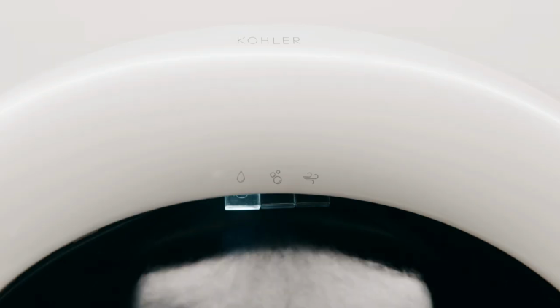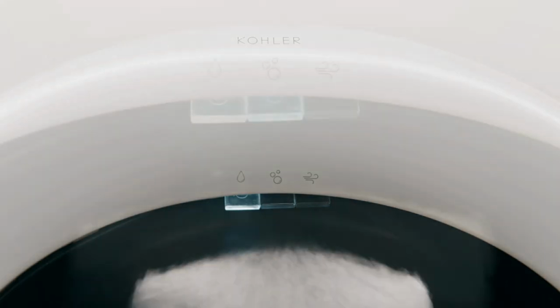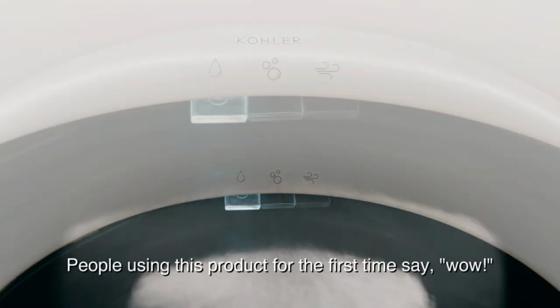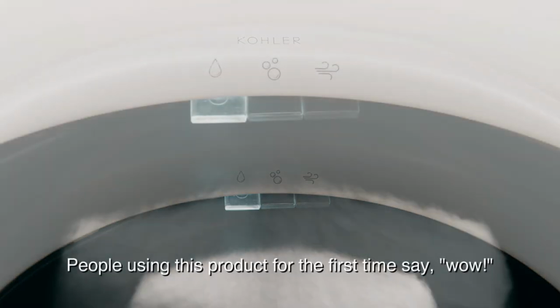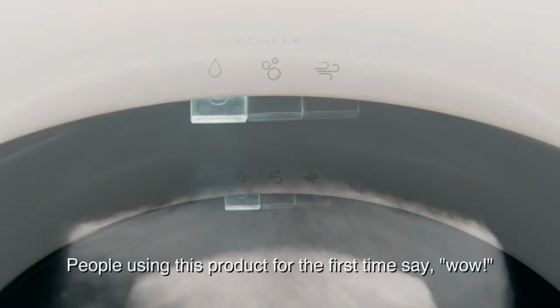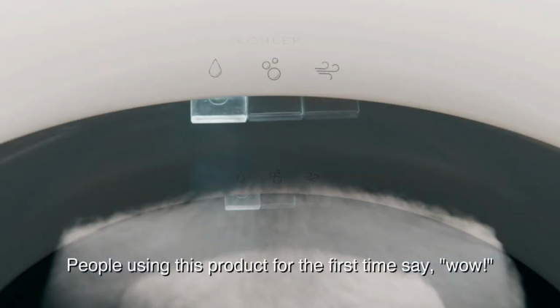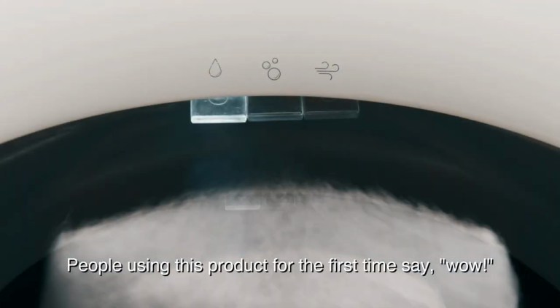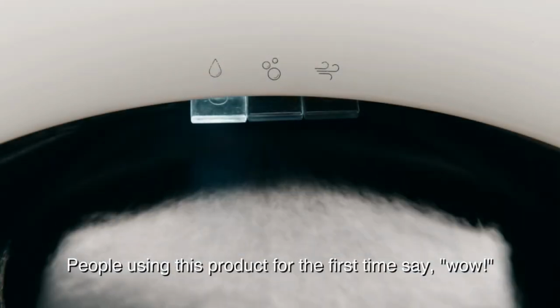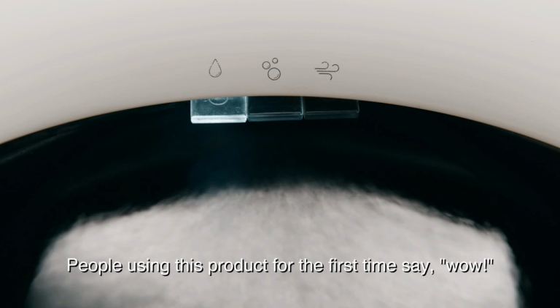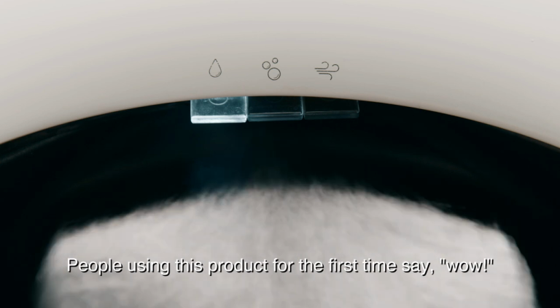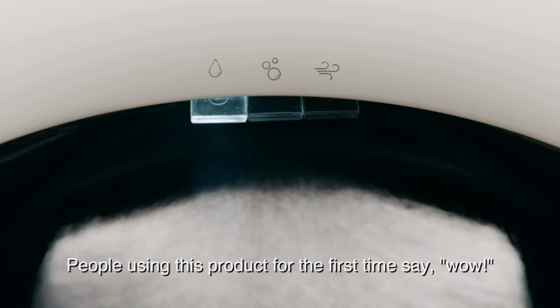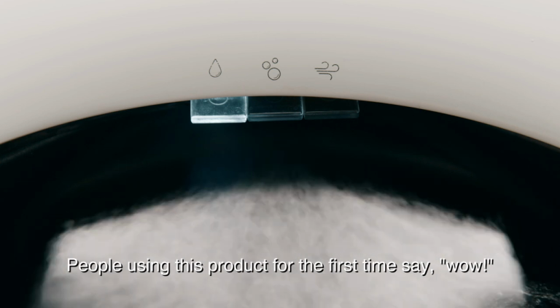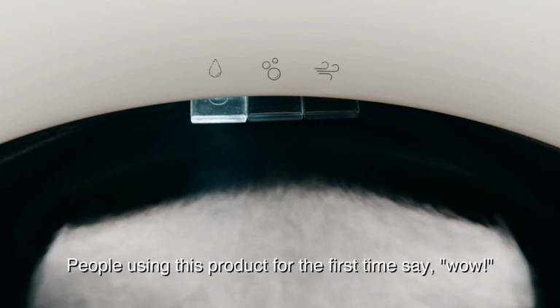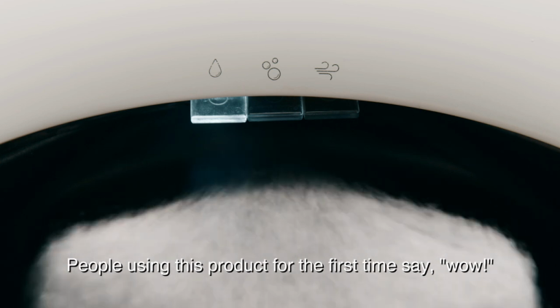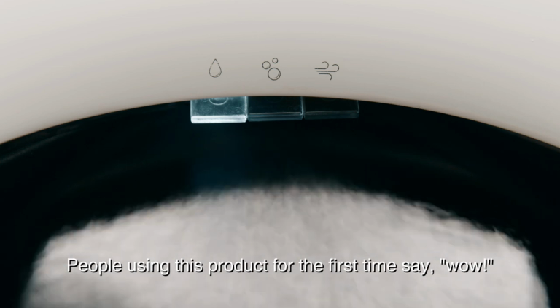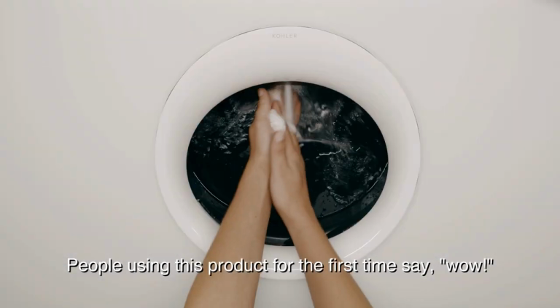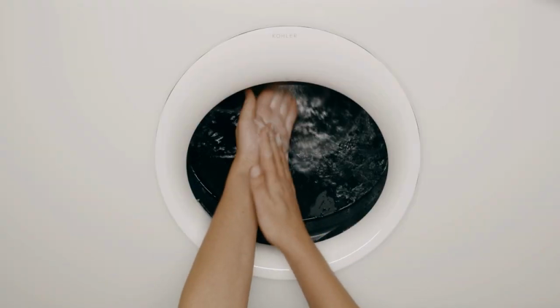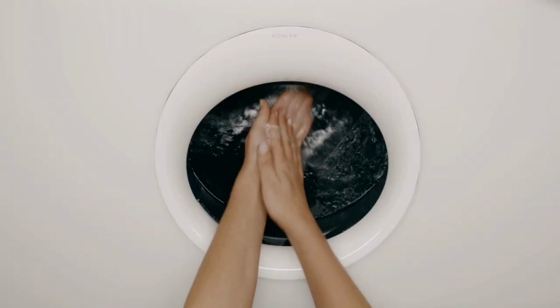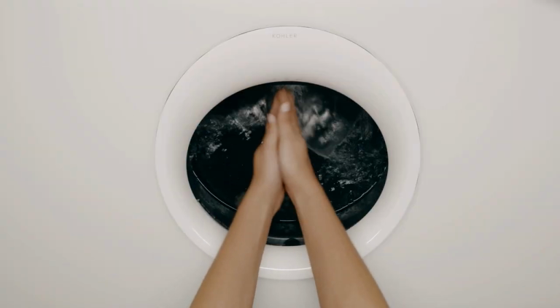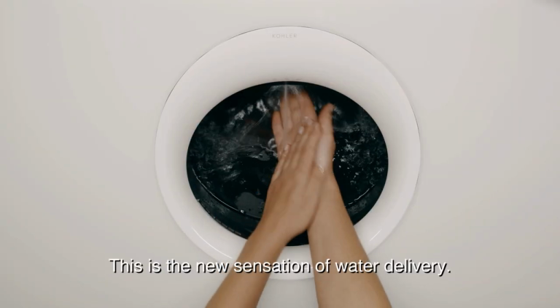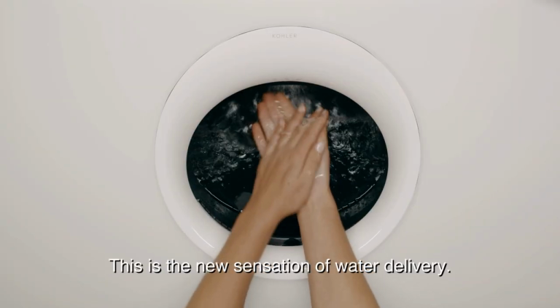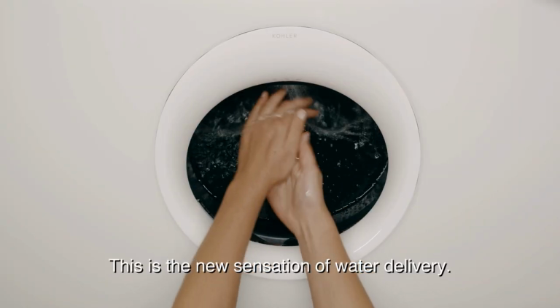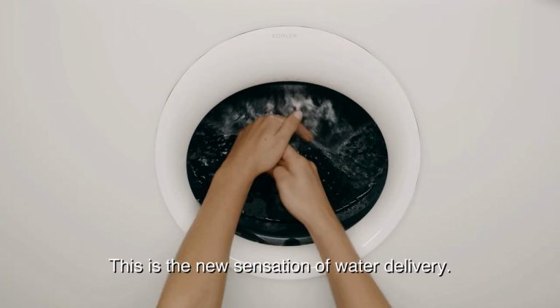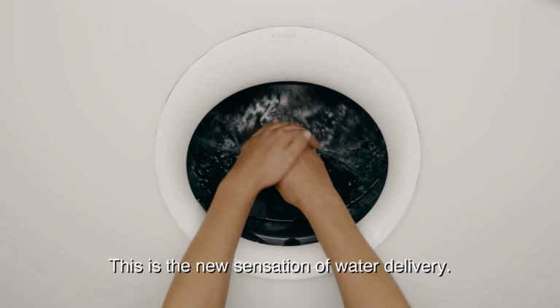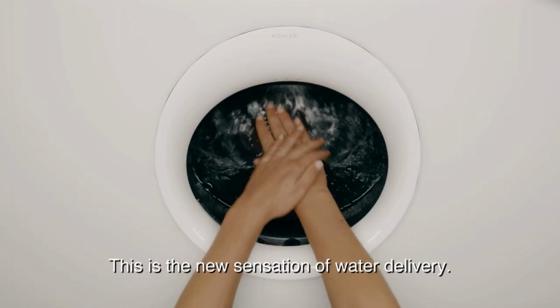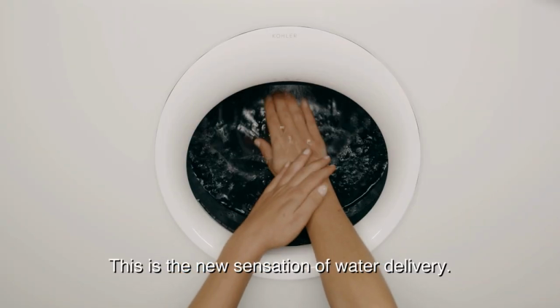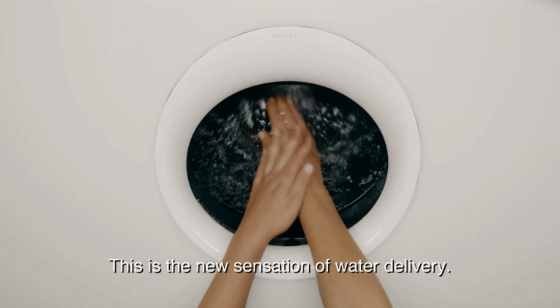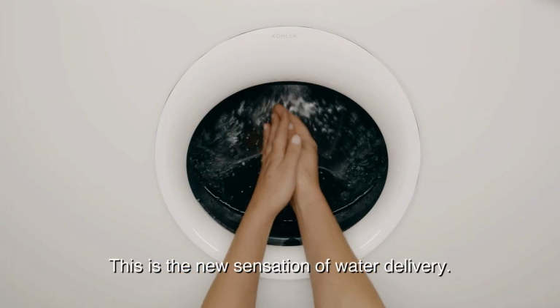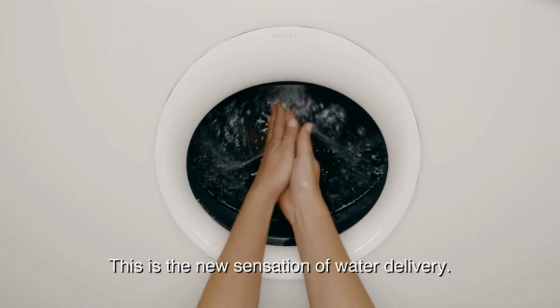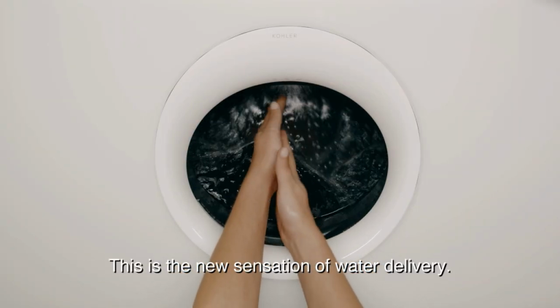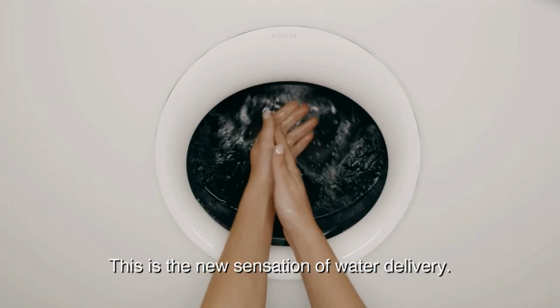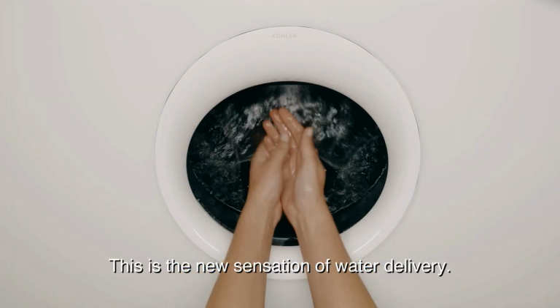People using this product for the first time will say, 'Wow, this is a new sensation of water delivery.'